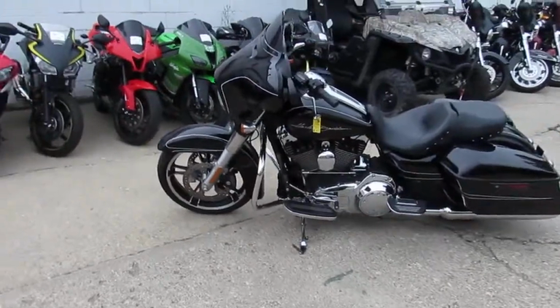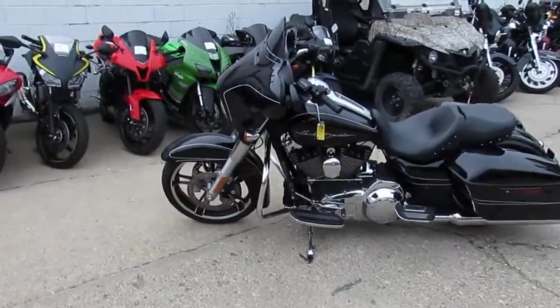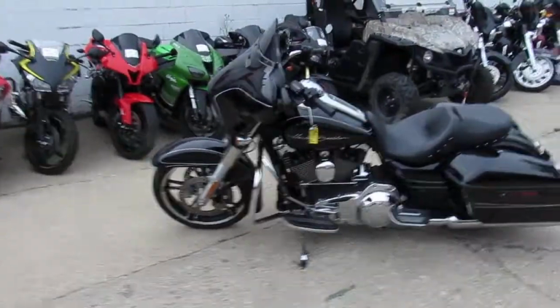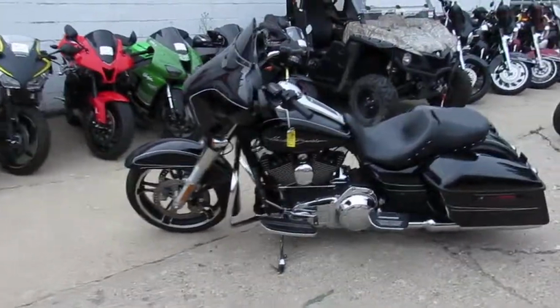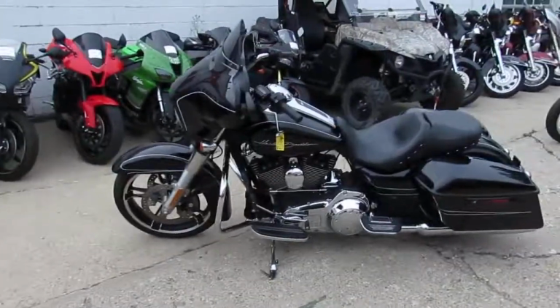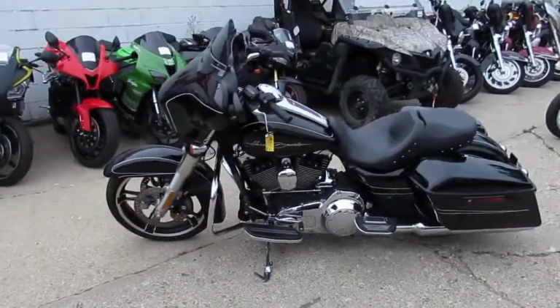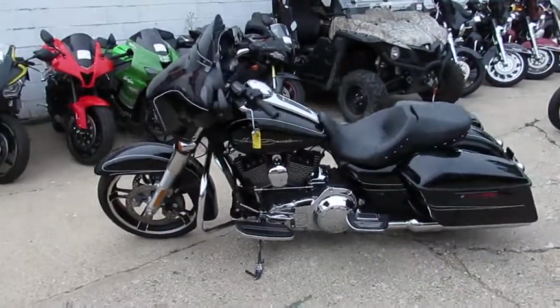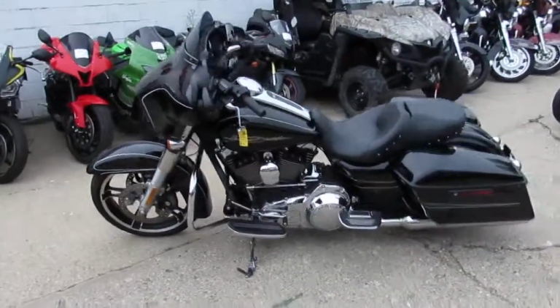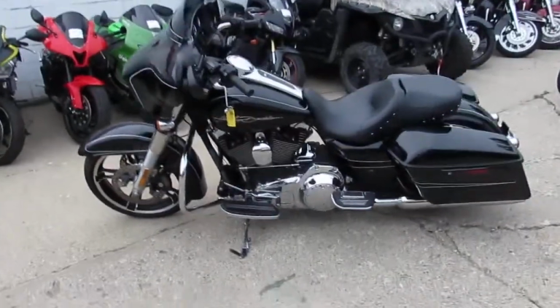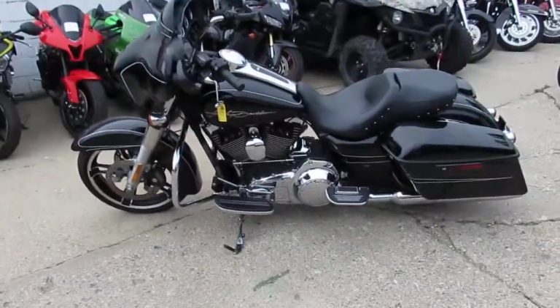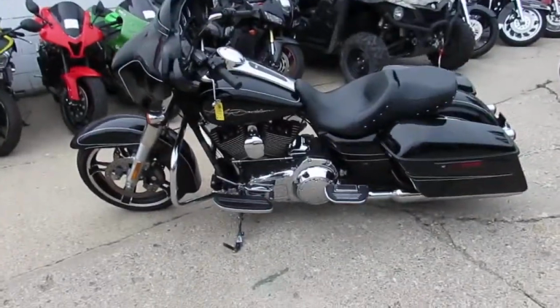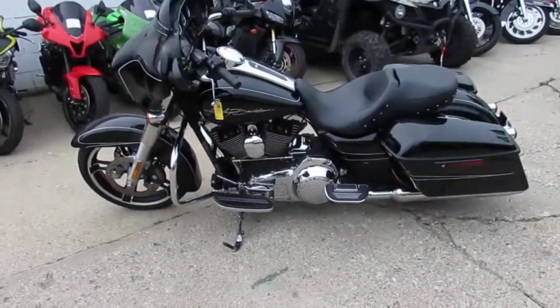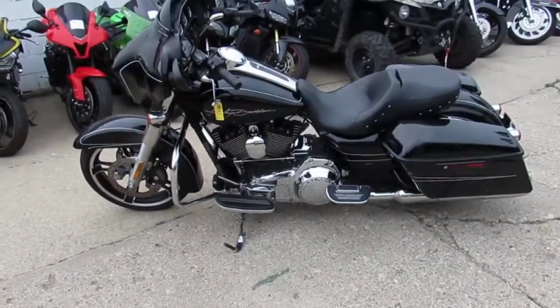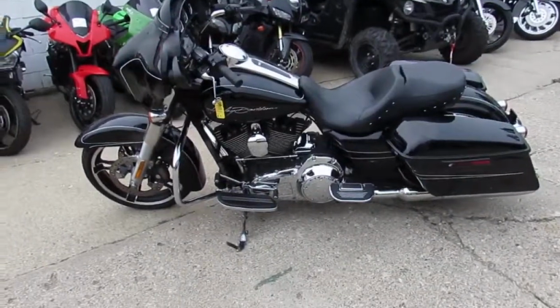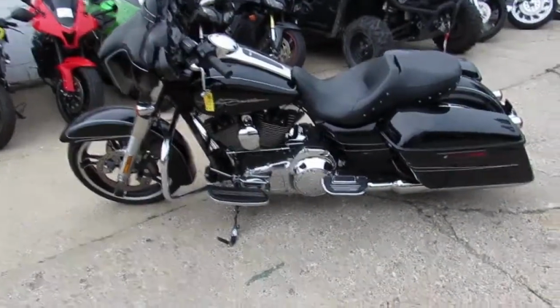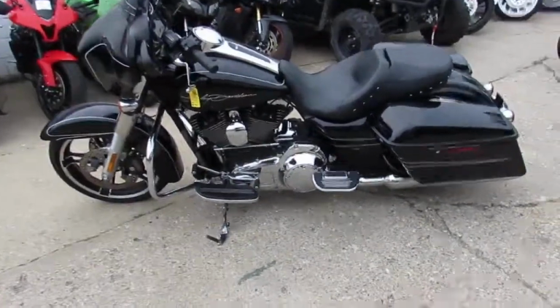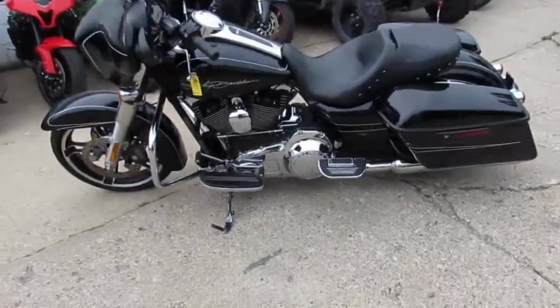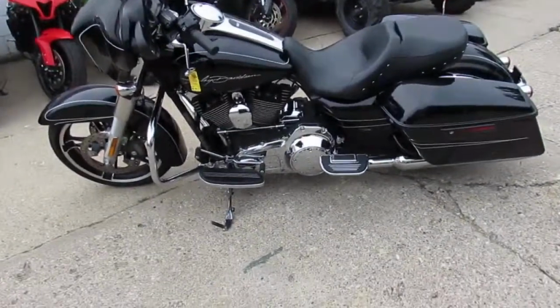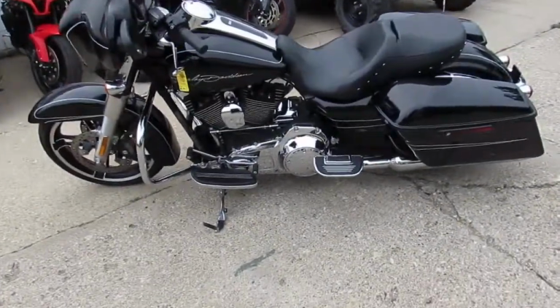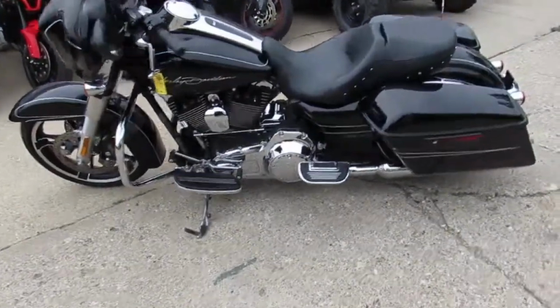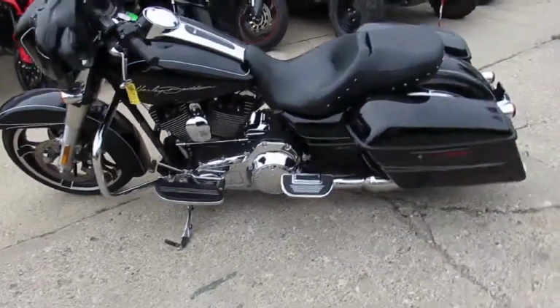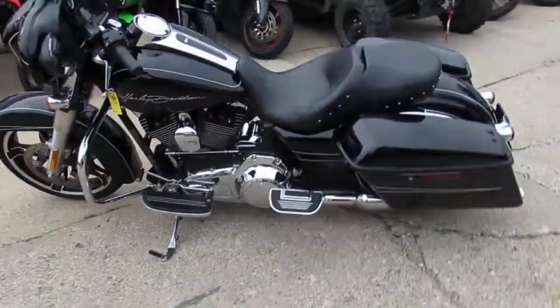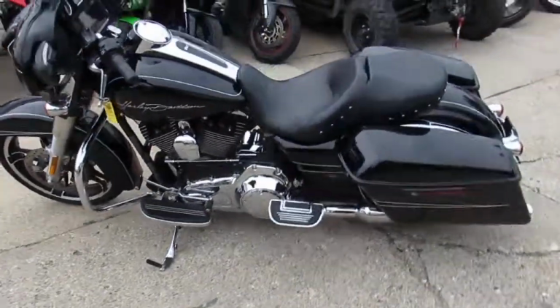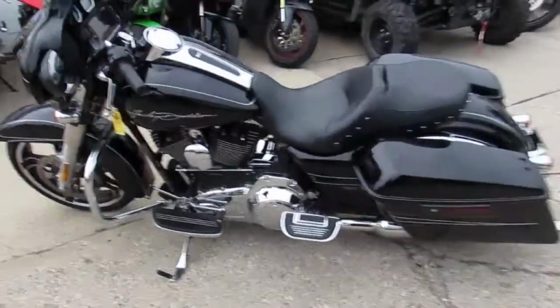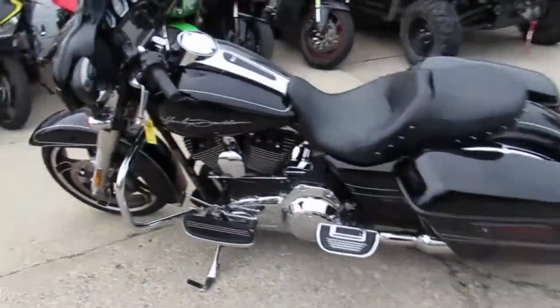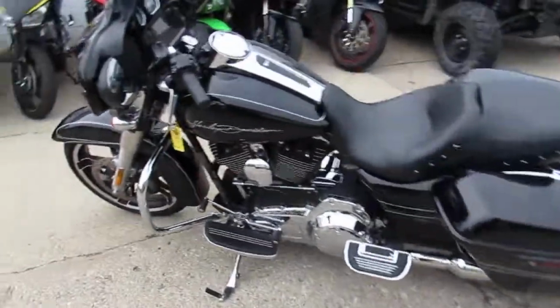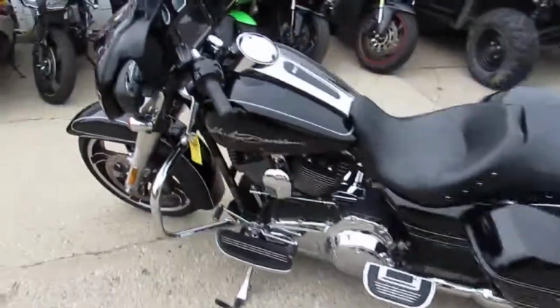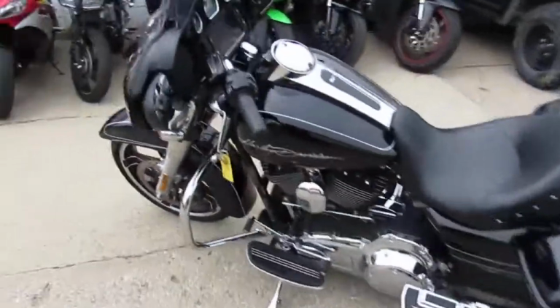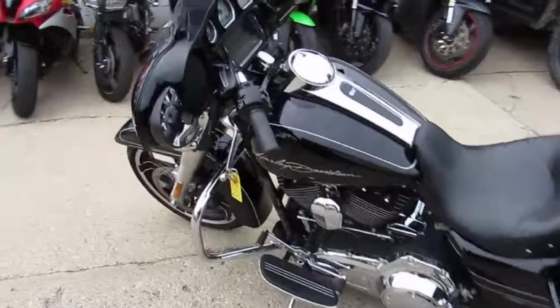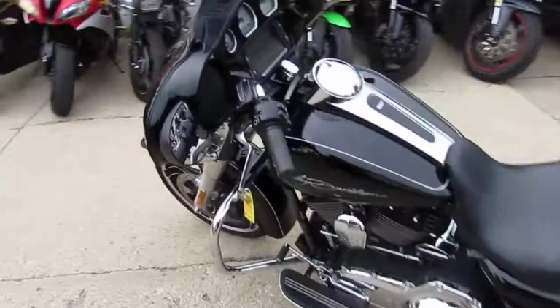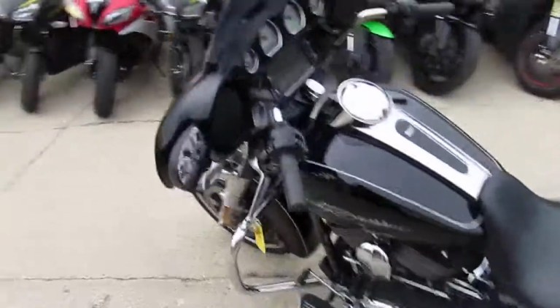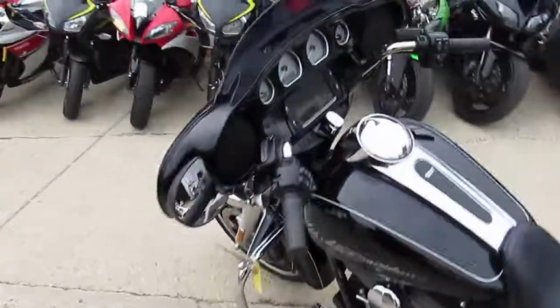$16,499. Won't be here long. Great looking Street Glide.